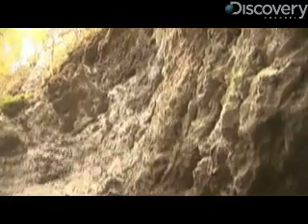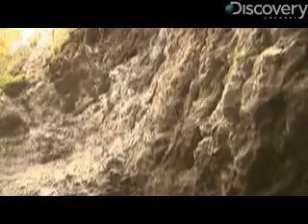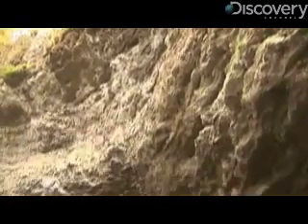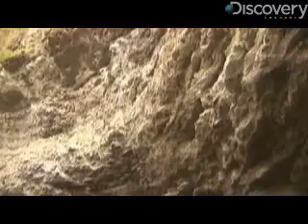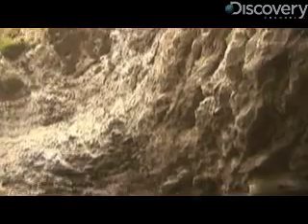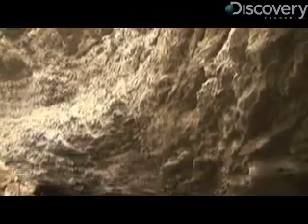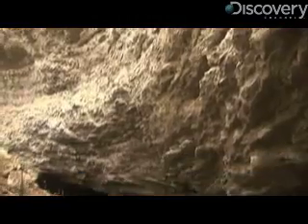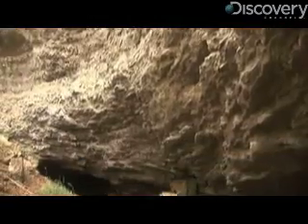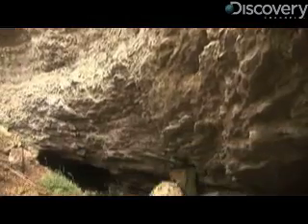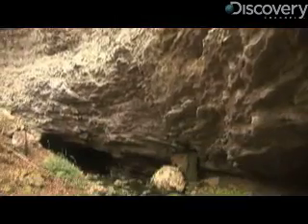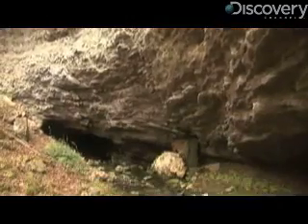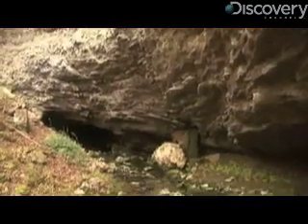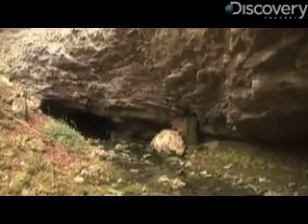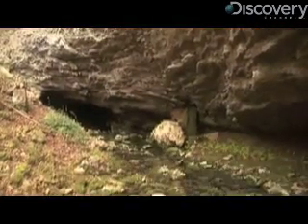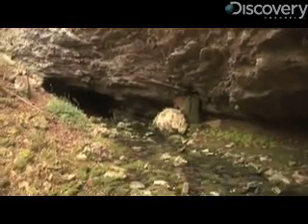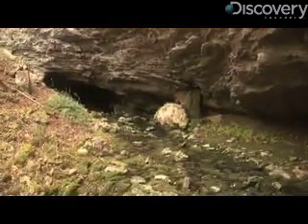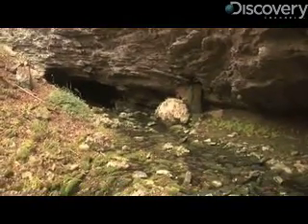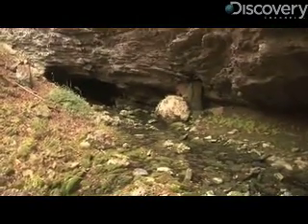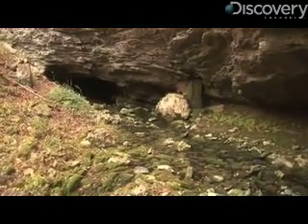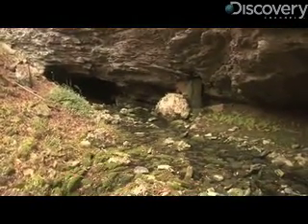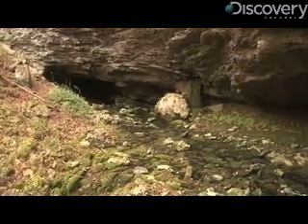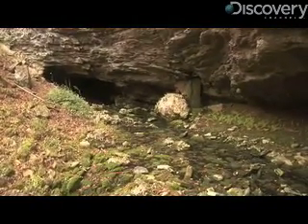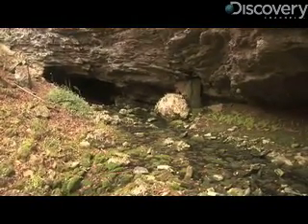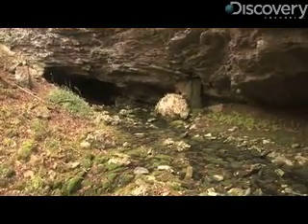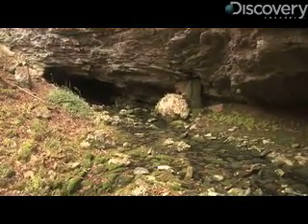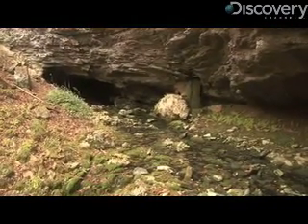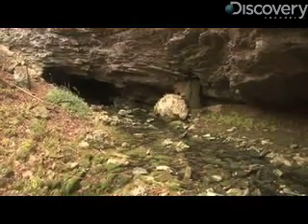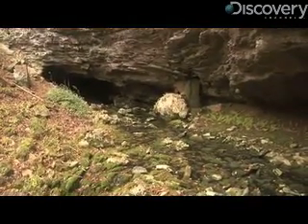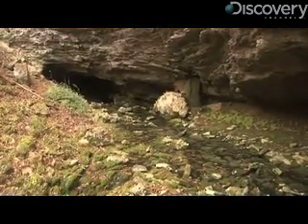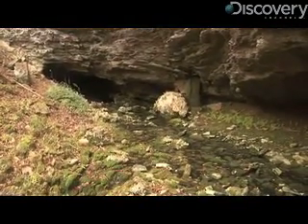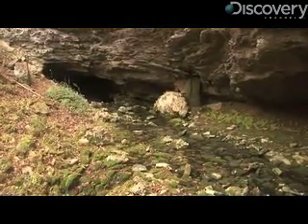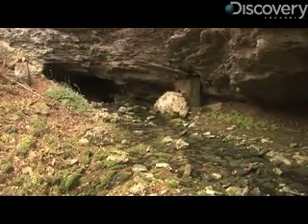And here's where Smith Creek reappears, at Shurfield Cave, home to a colony of endangered Indiana bats.